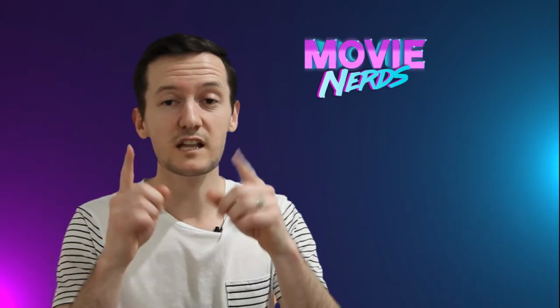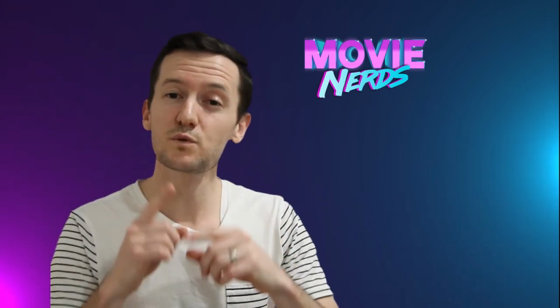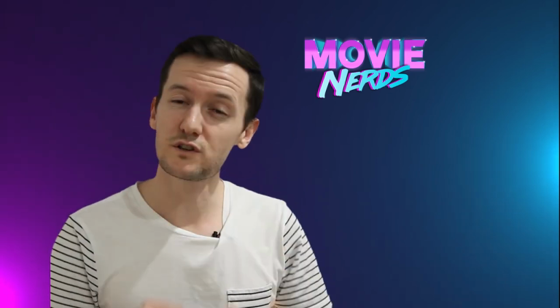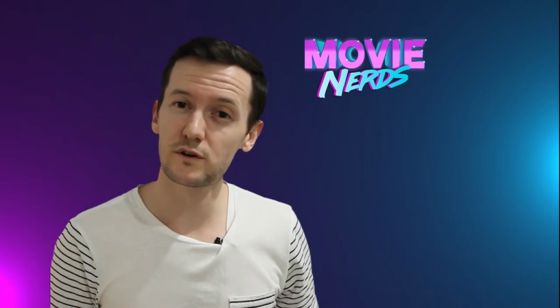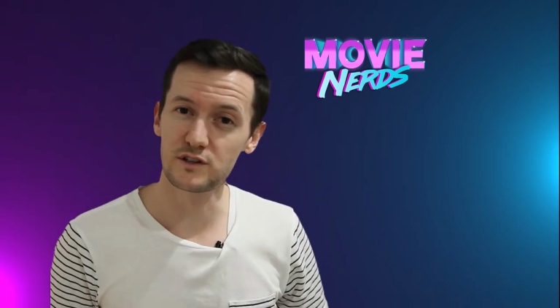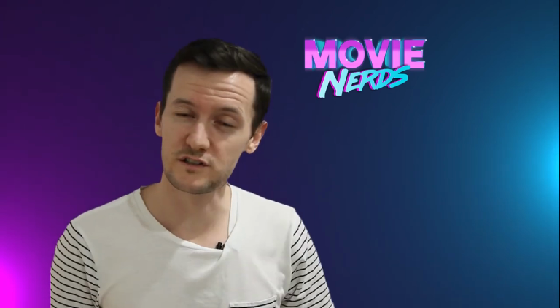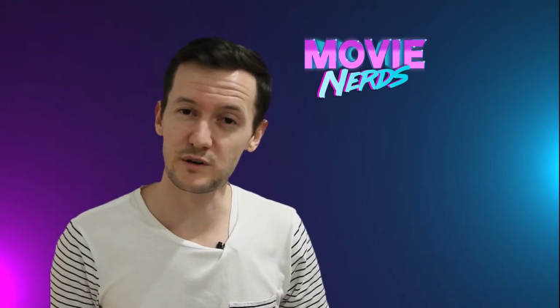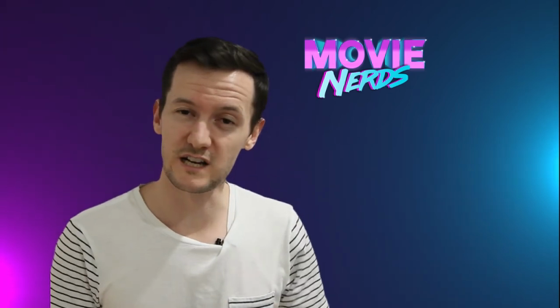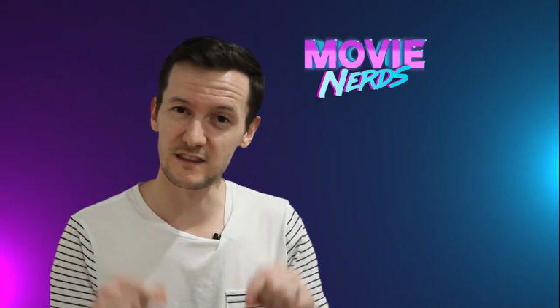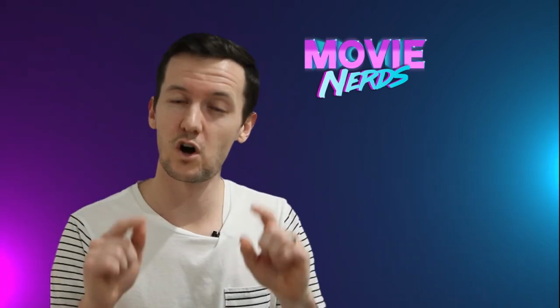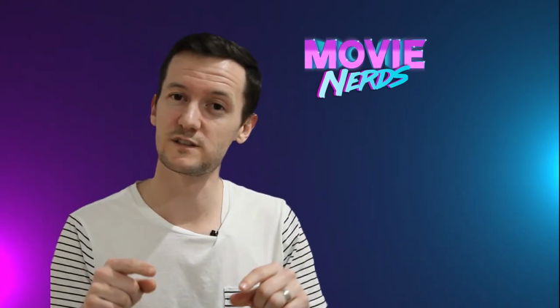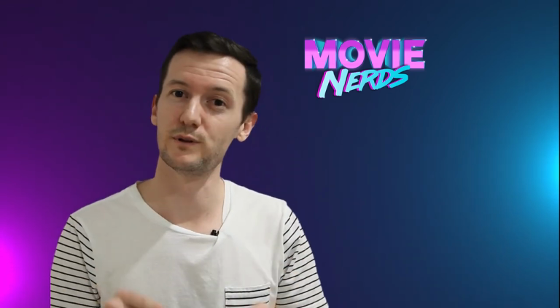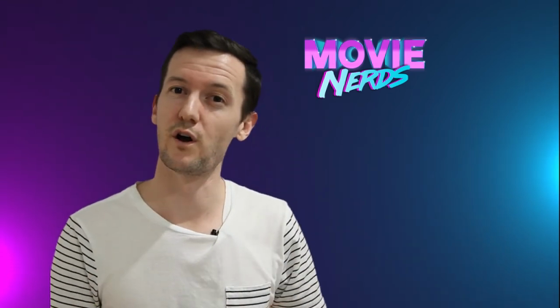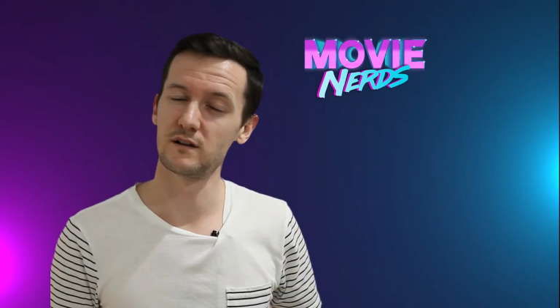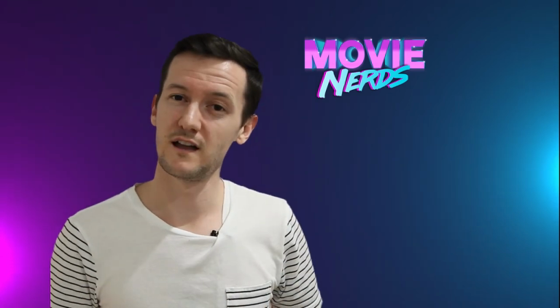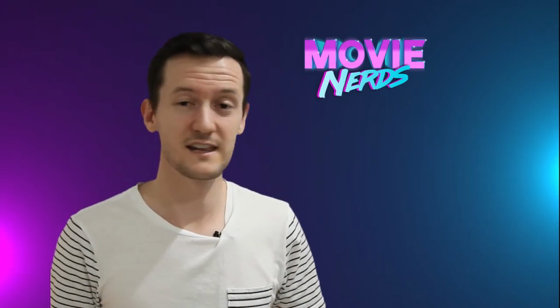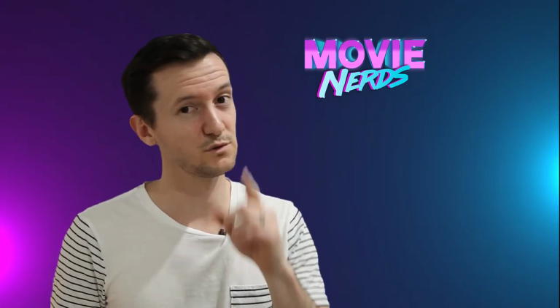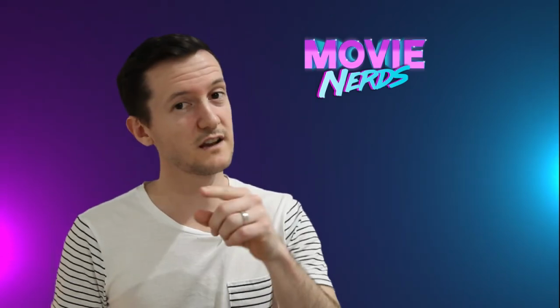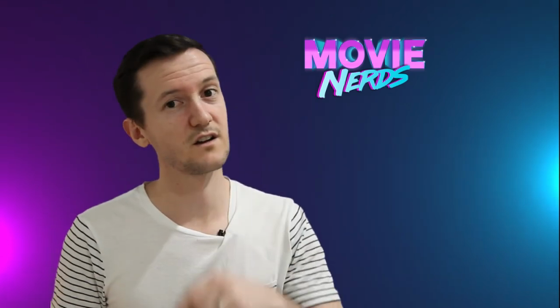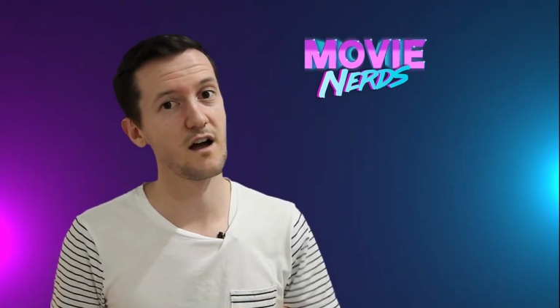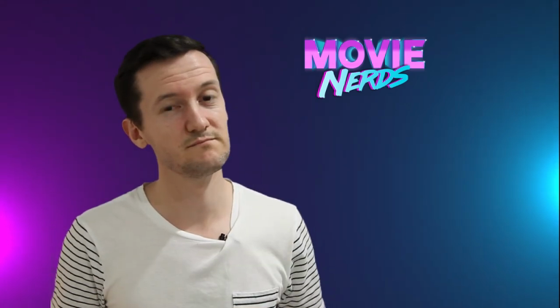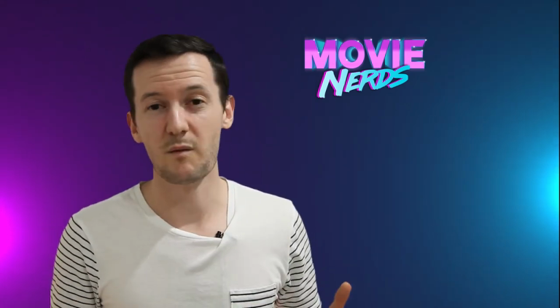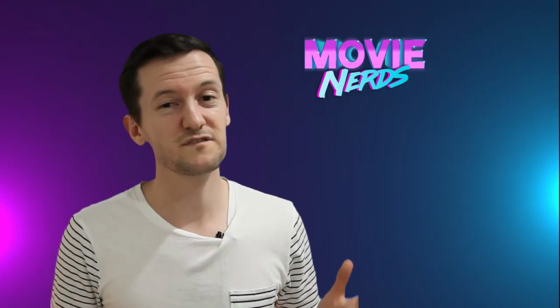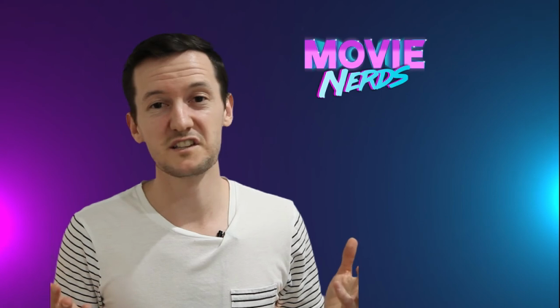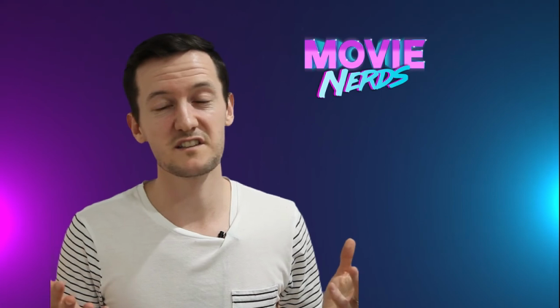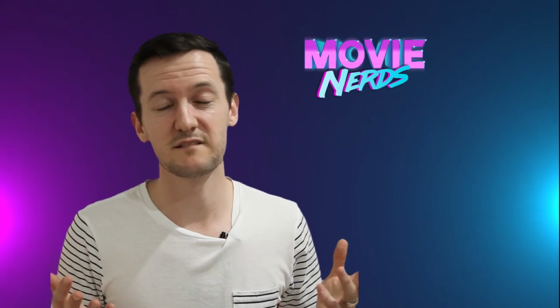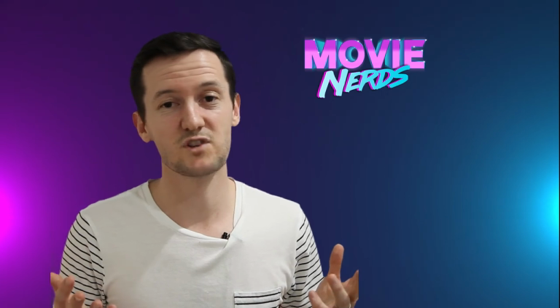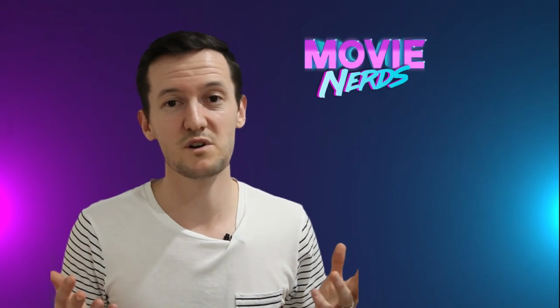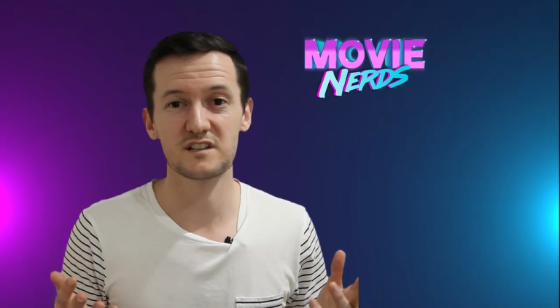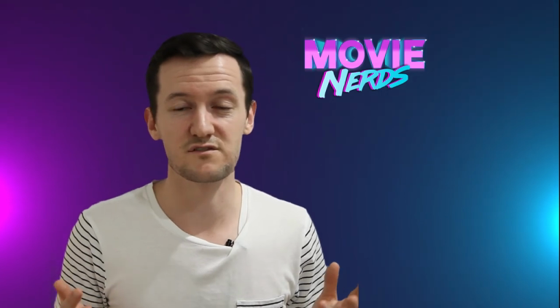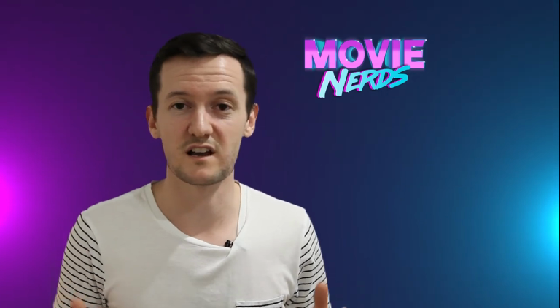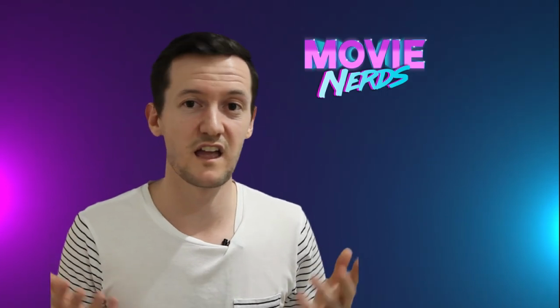Tell us what you thought of the new Suspiria in the comments below. And until next time, I'm off to listen to that Tom Yorke soundtrack again.